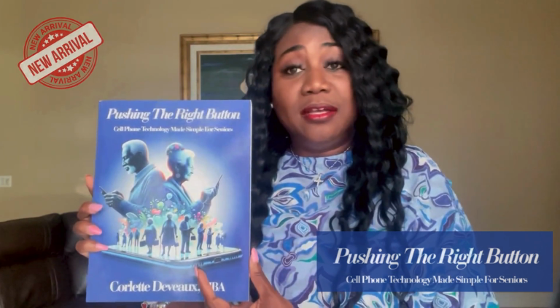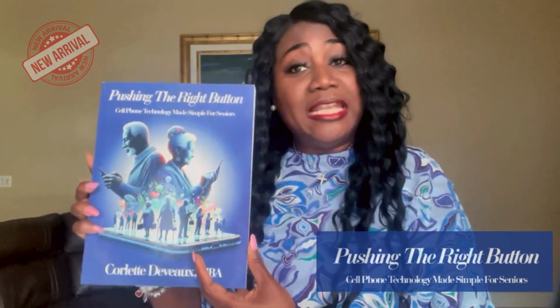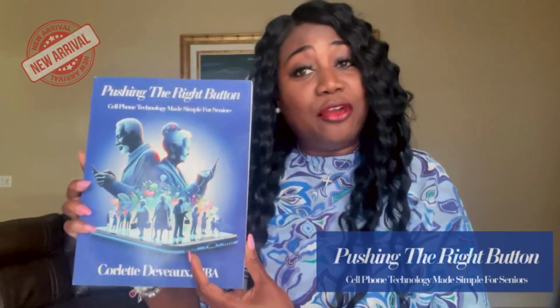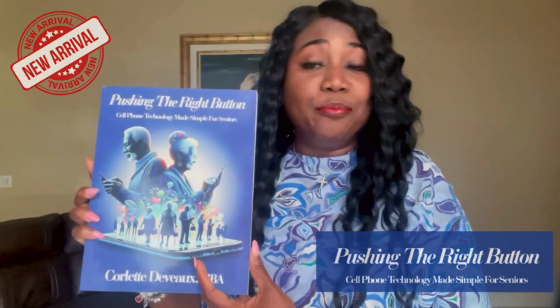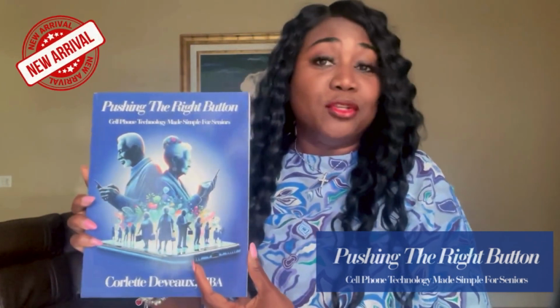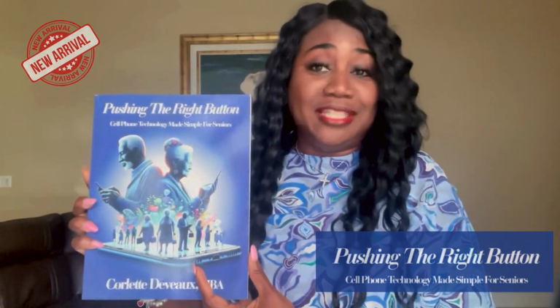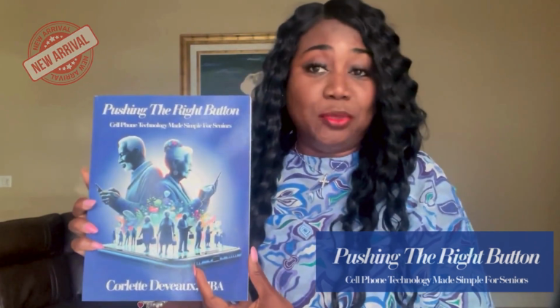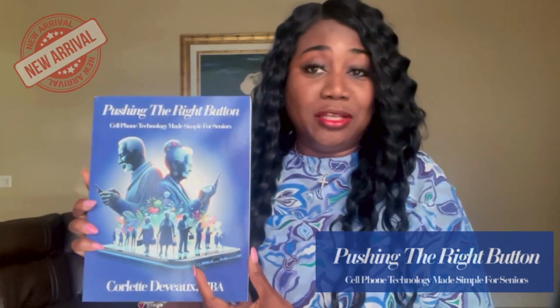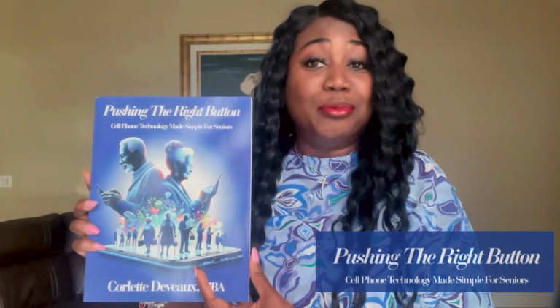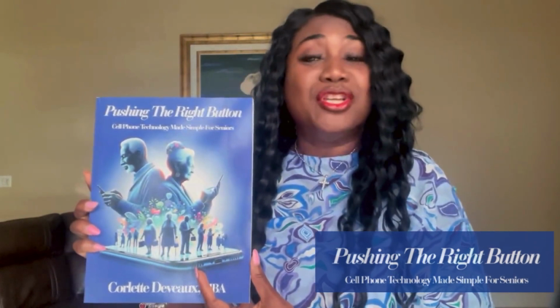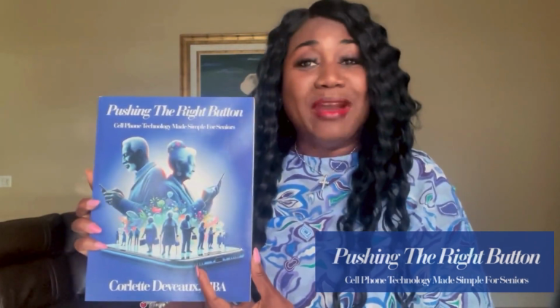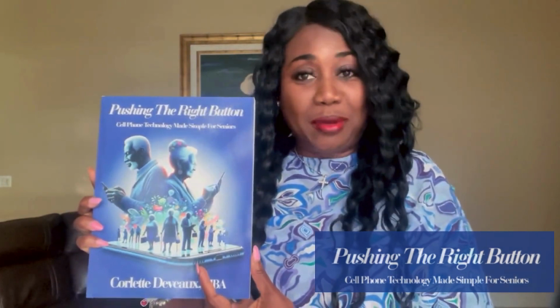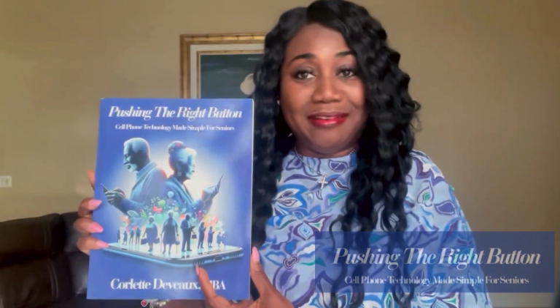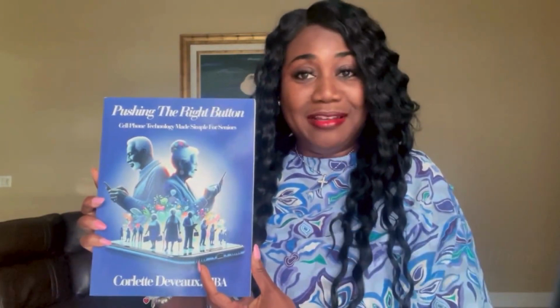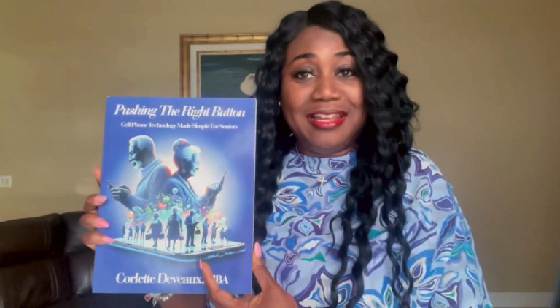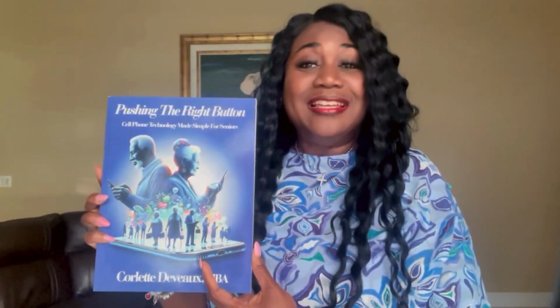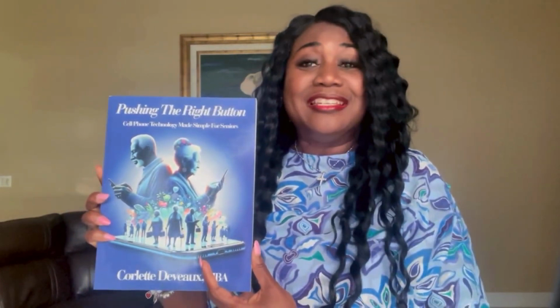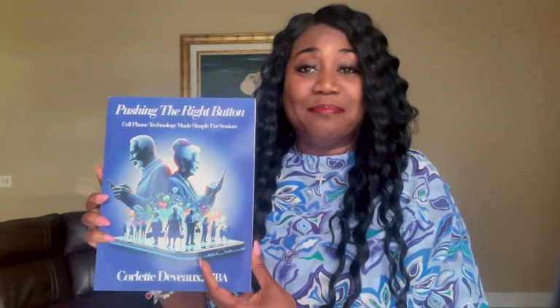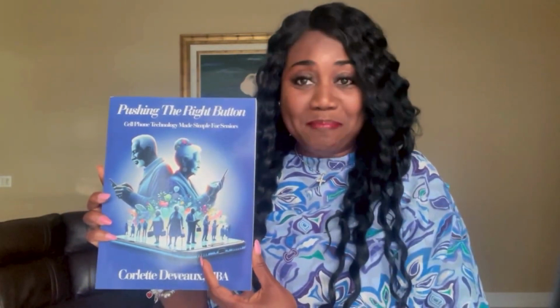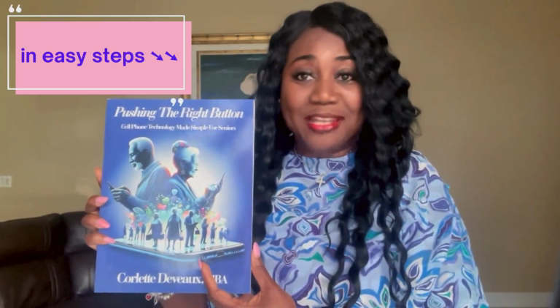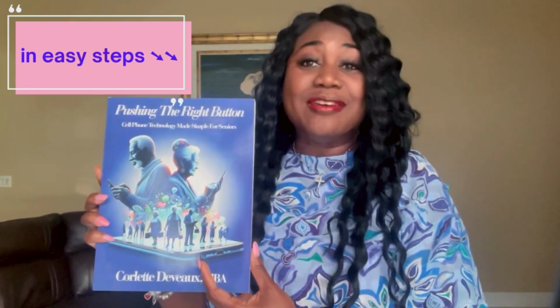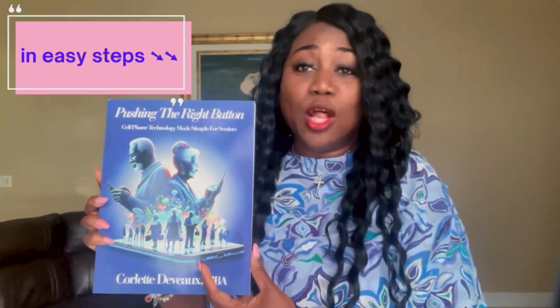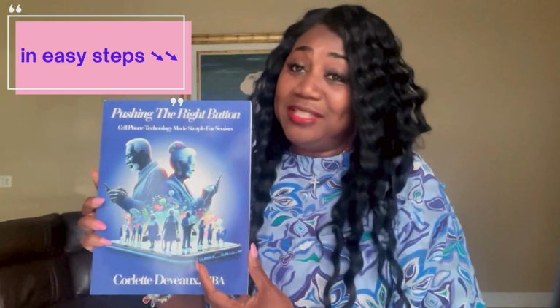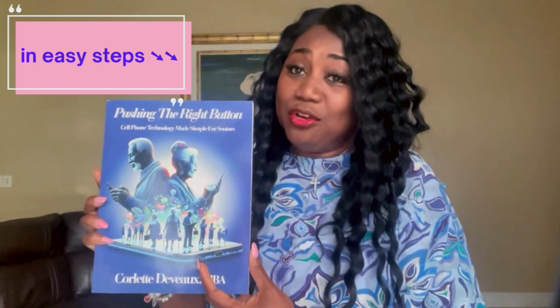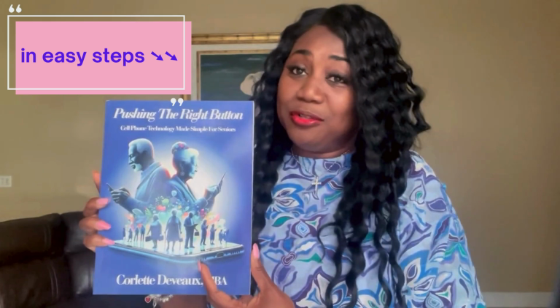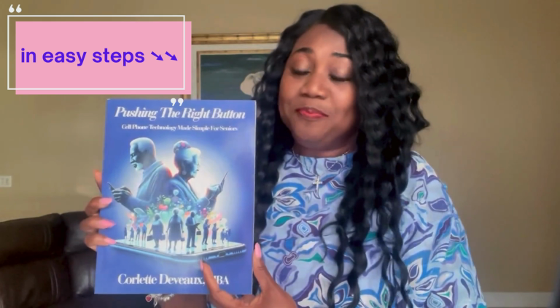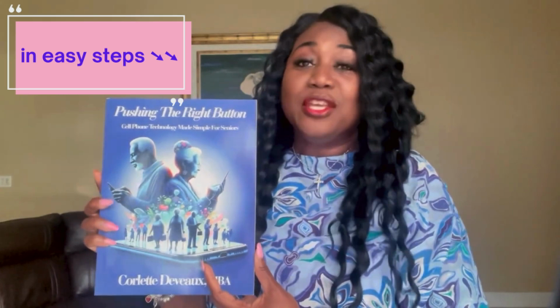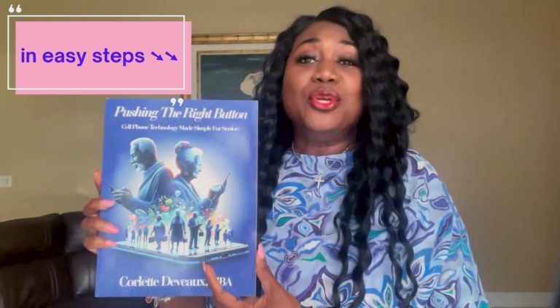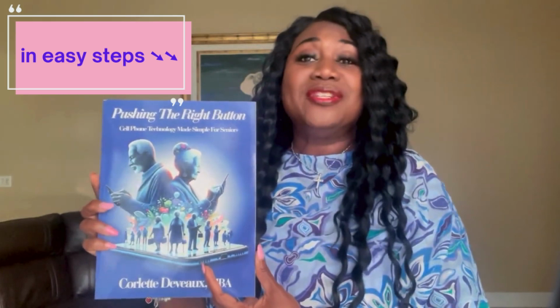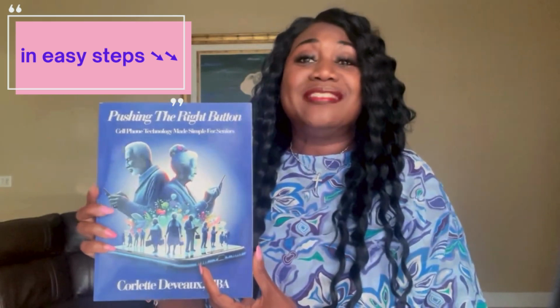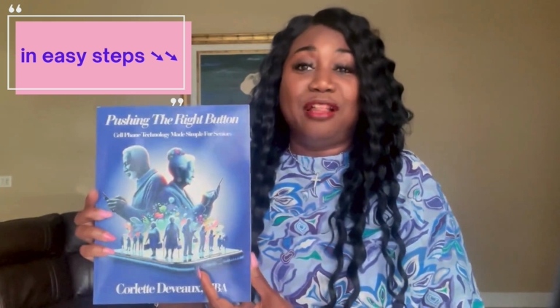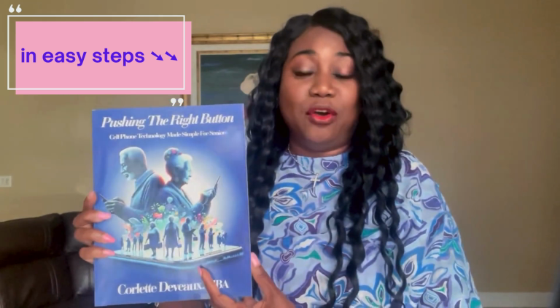Well, now you can purchase this book, Pushing the Right Button. This is meant to help seniors use their cell phone.